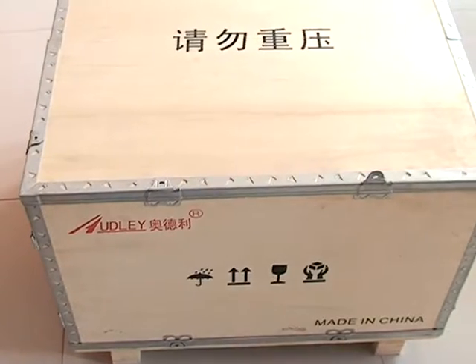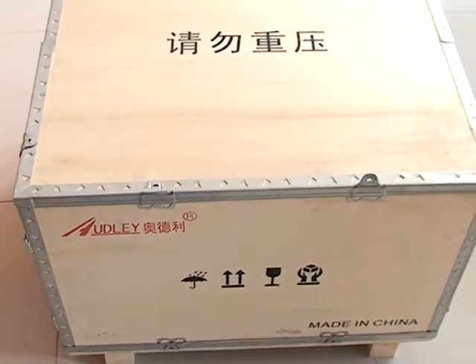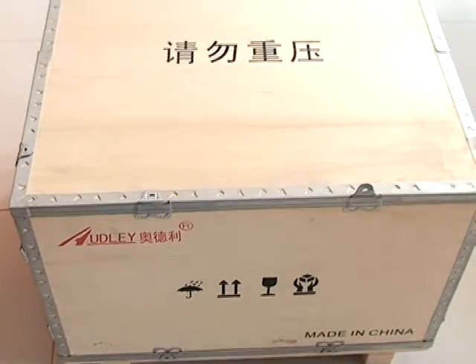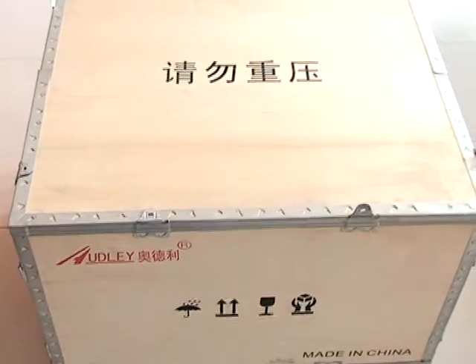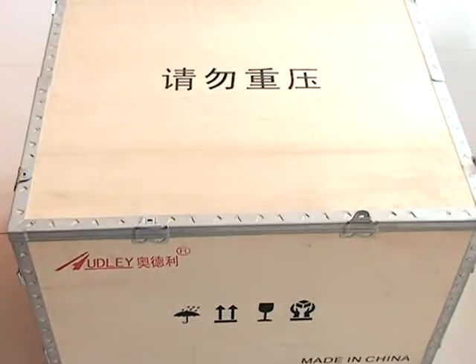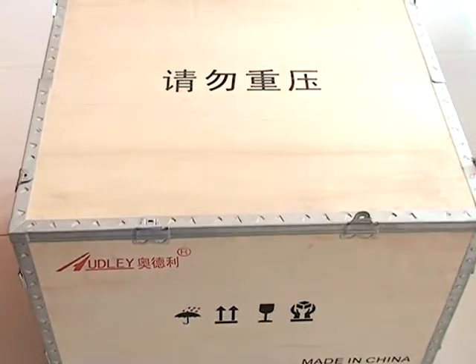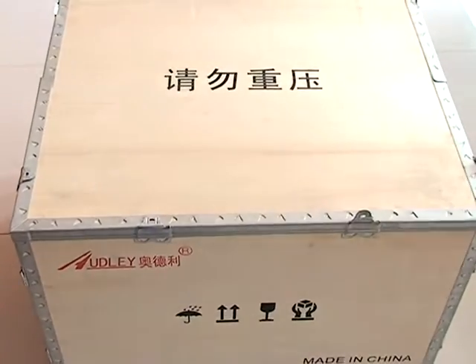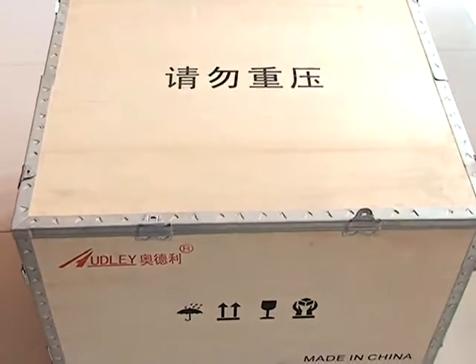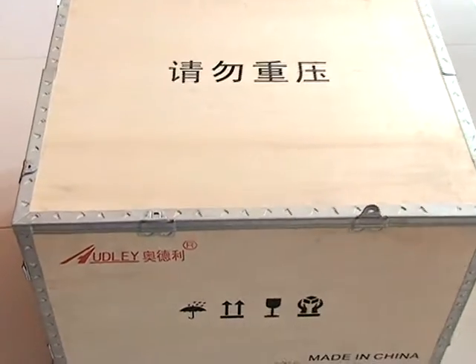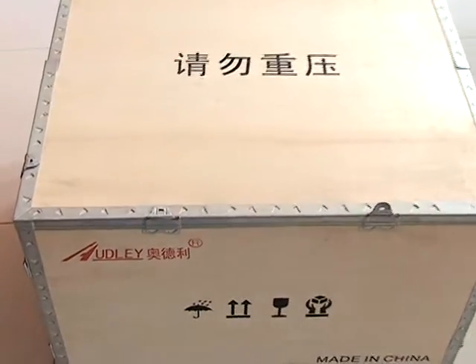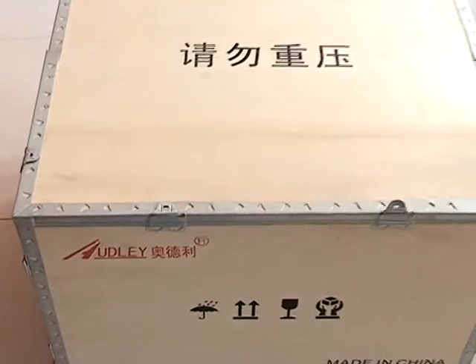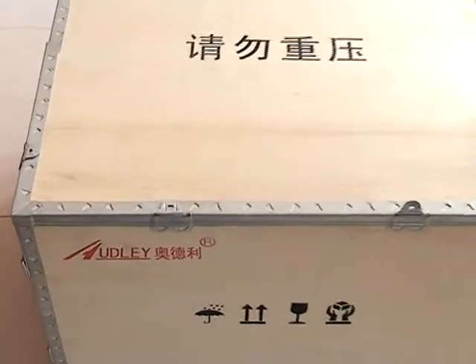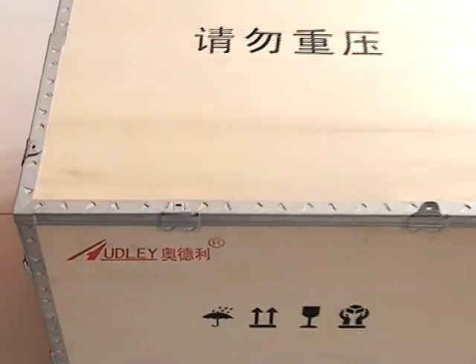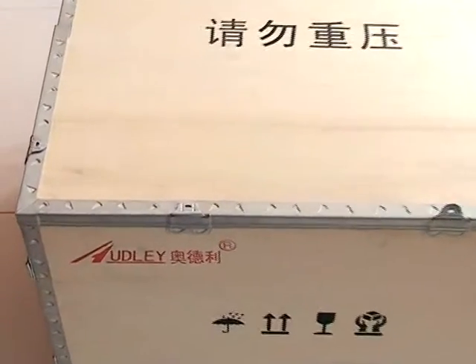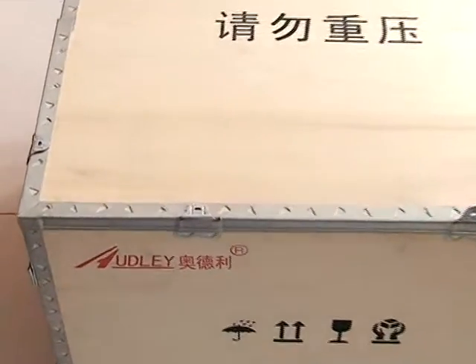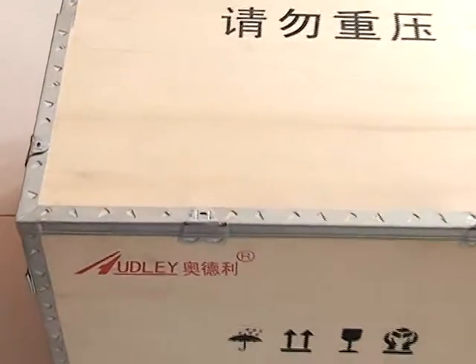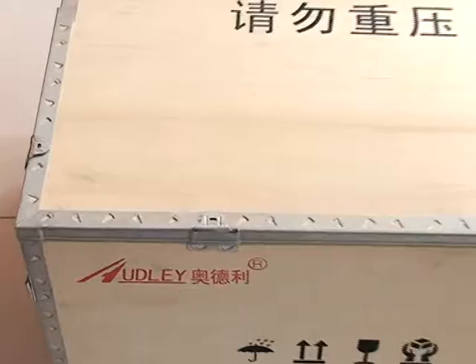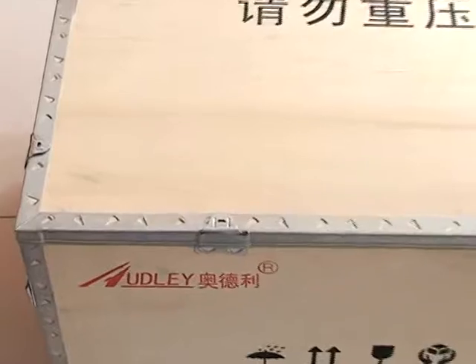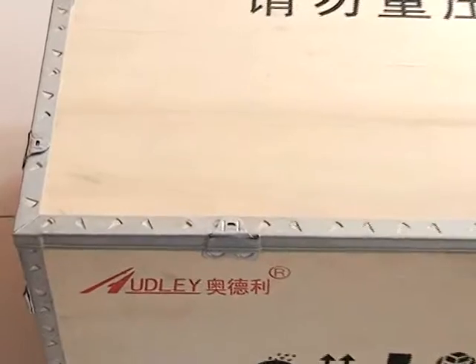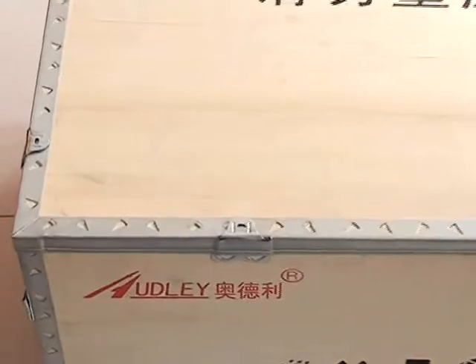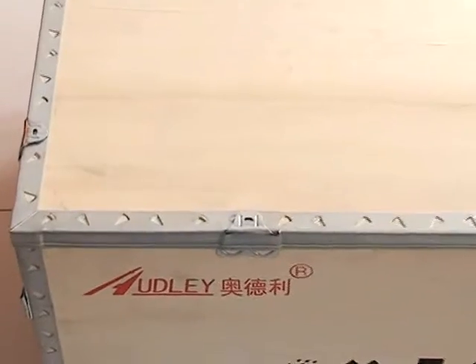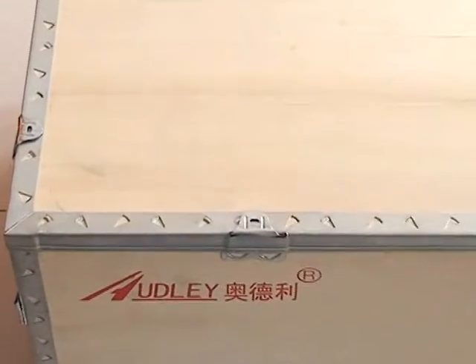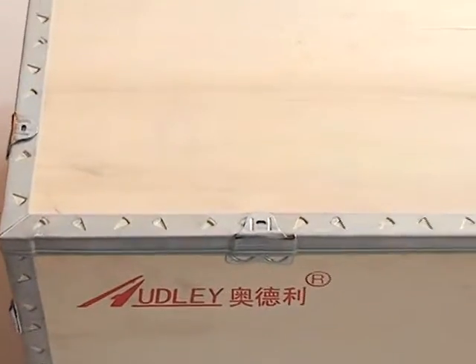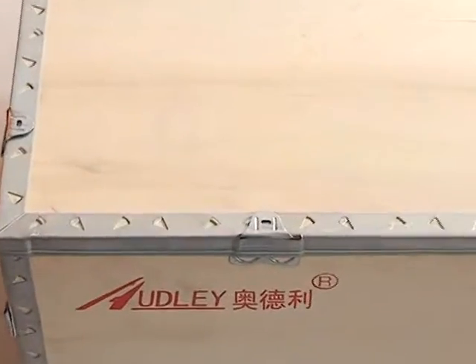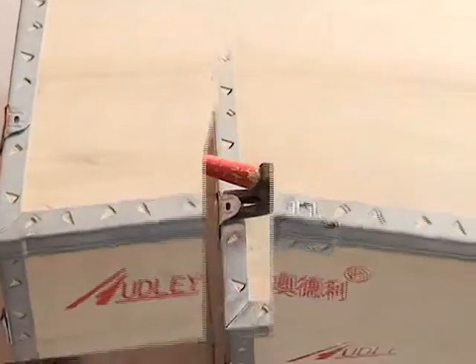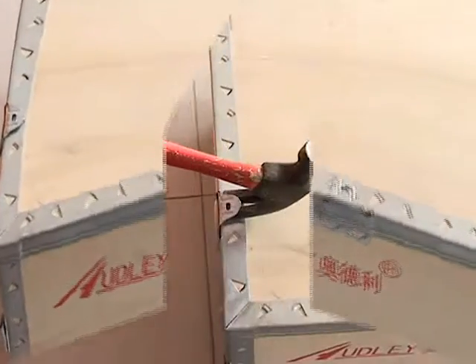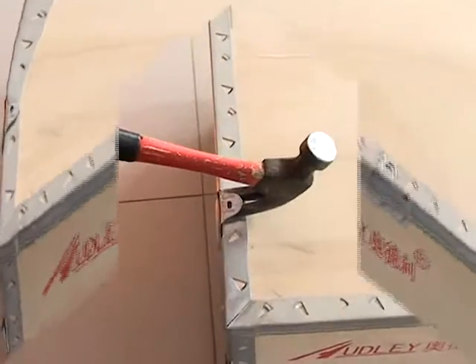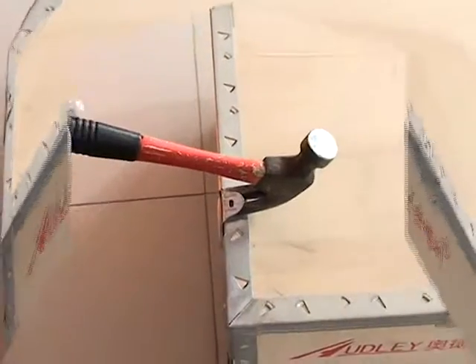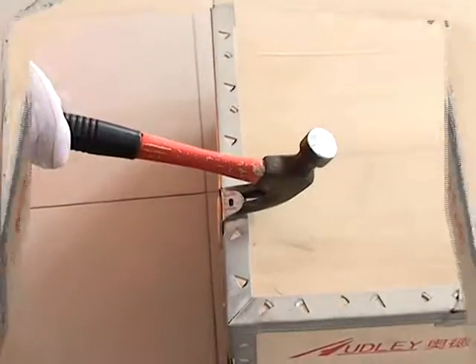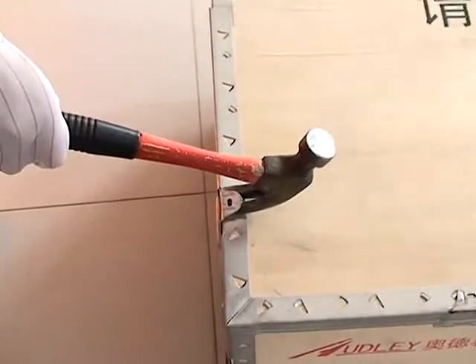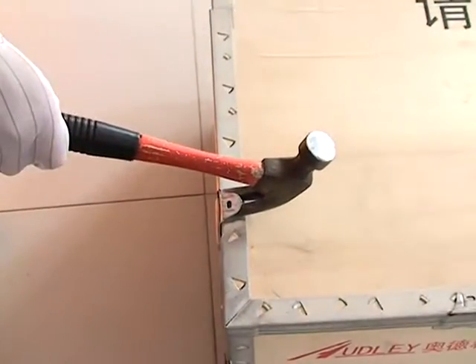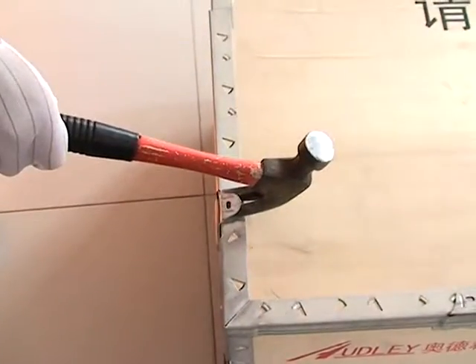Checking the package is in good condition. Open the case.